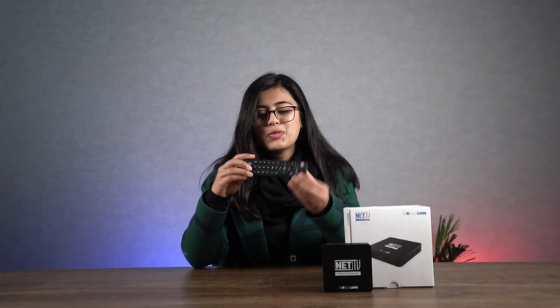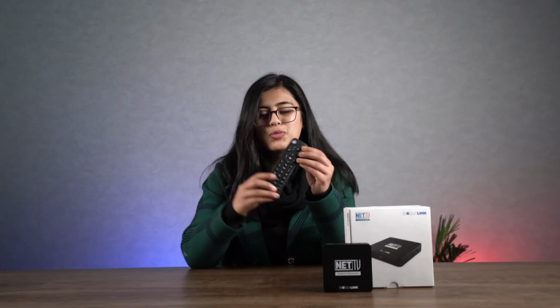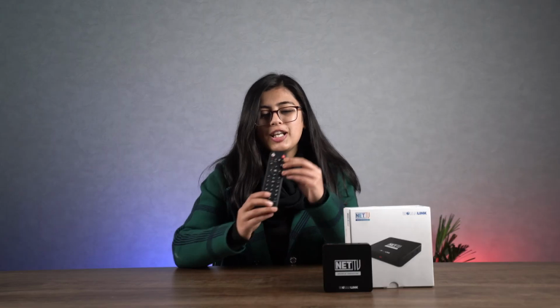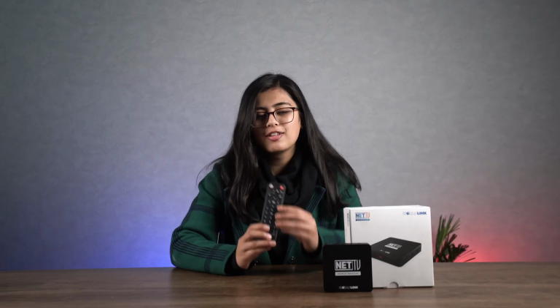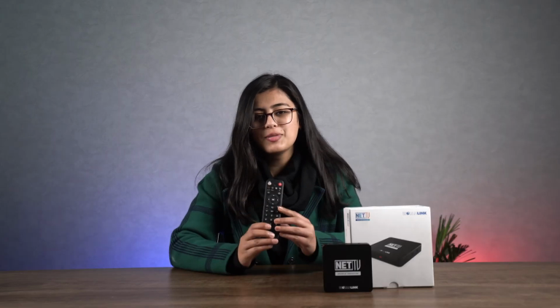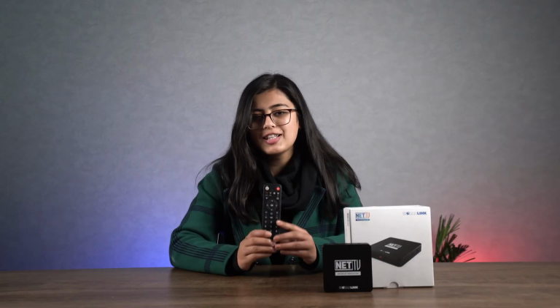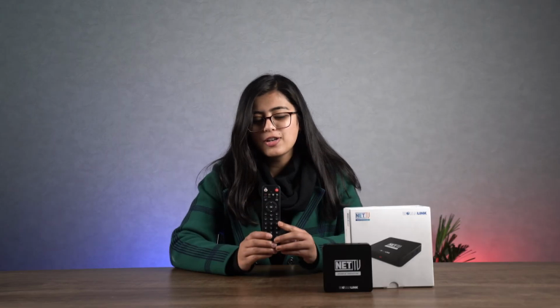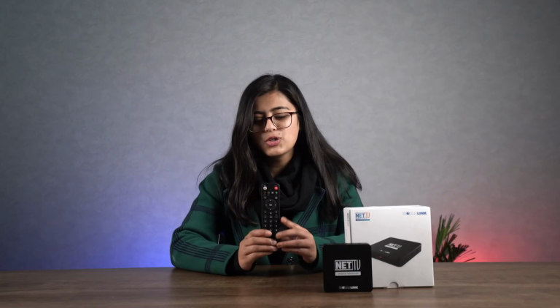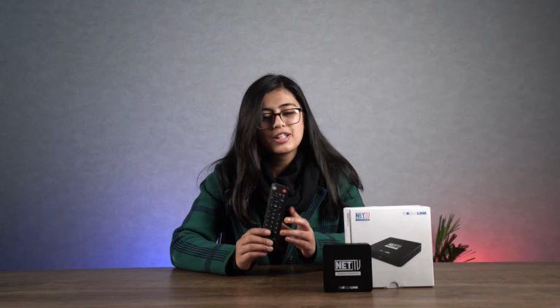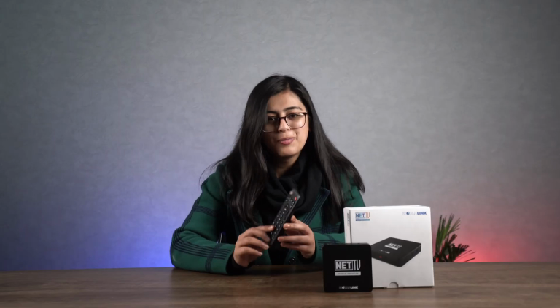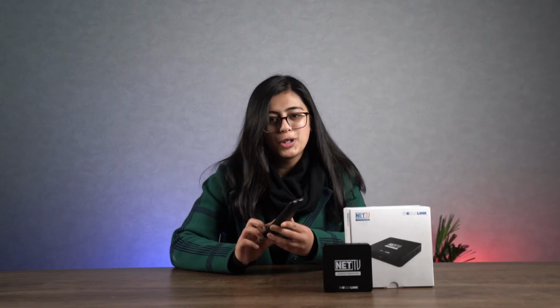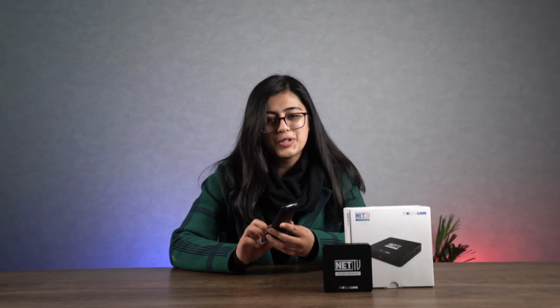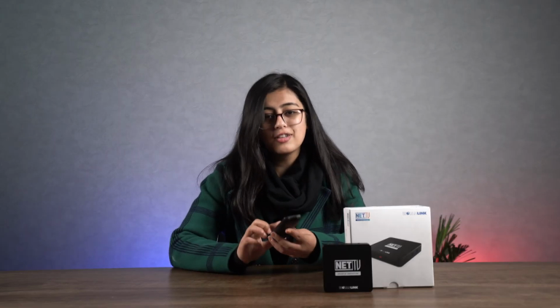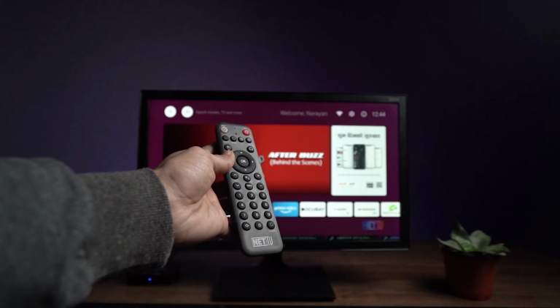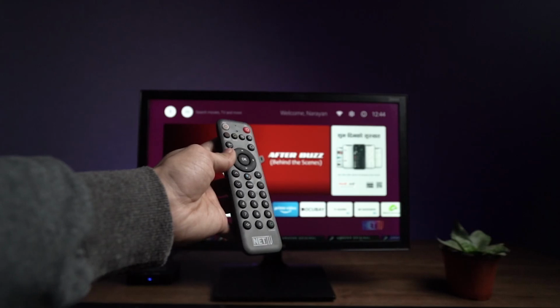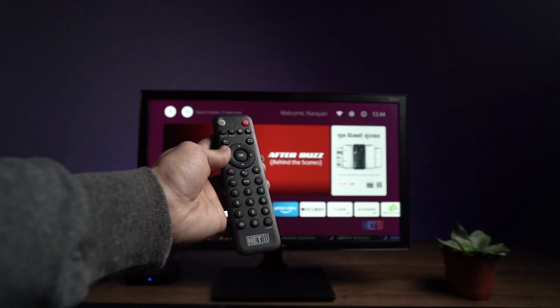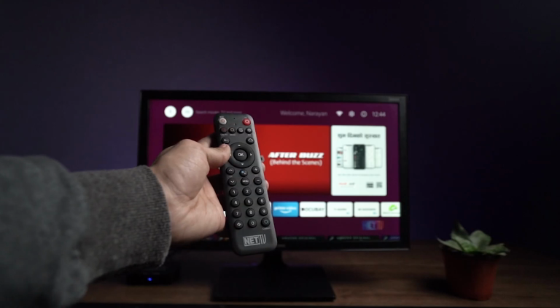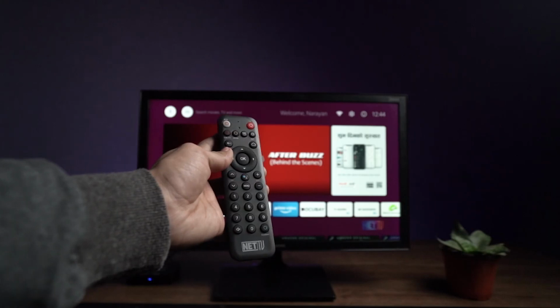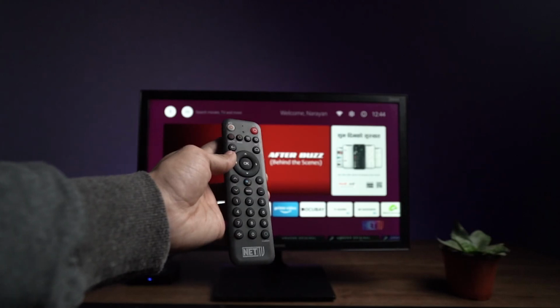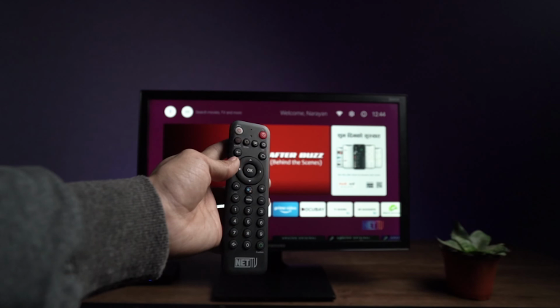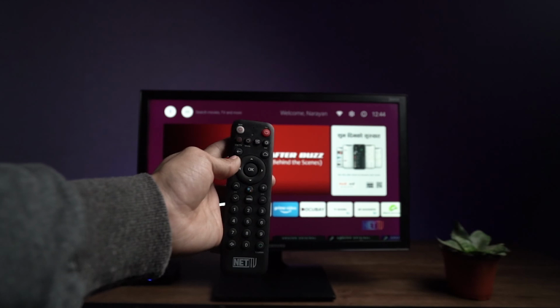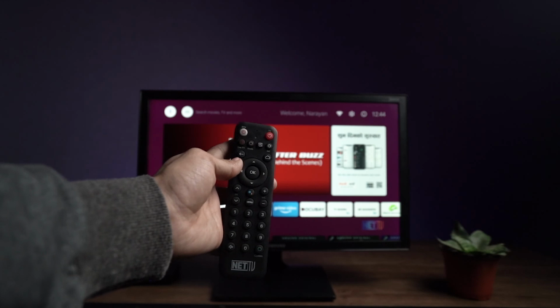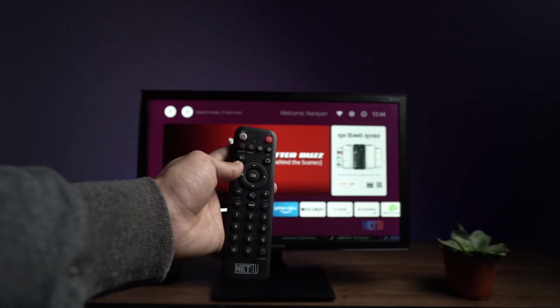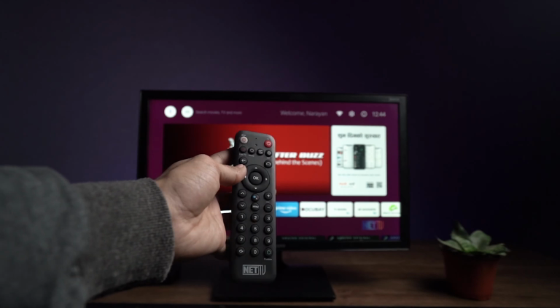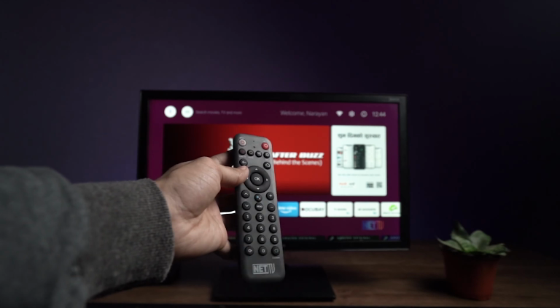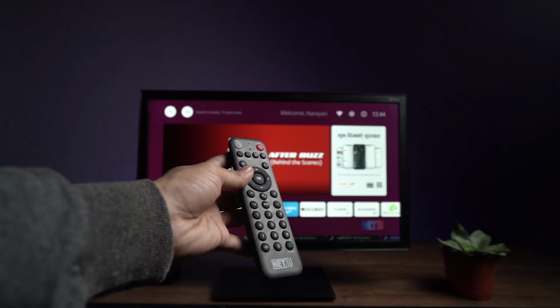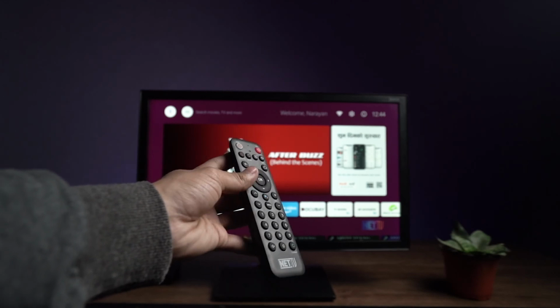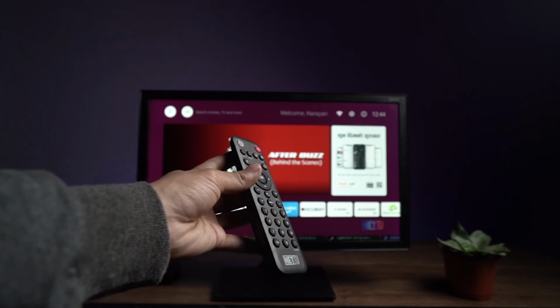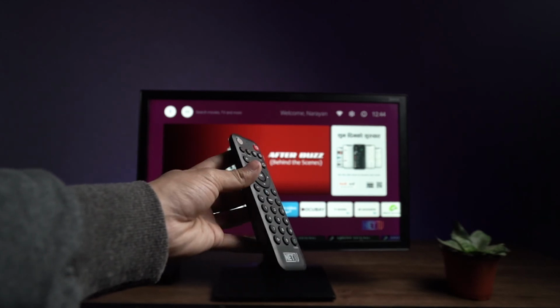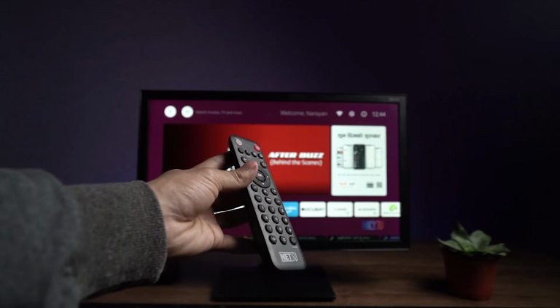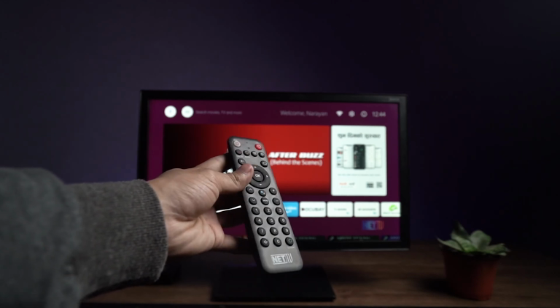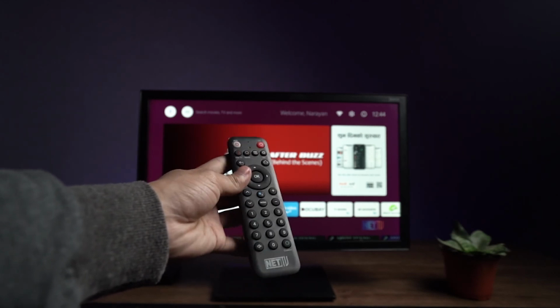You will need to use the provided remote, which supports a lot of voice commands.